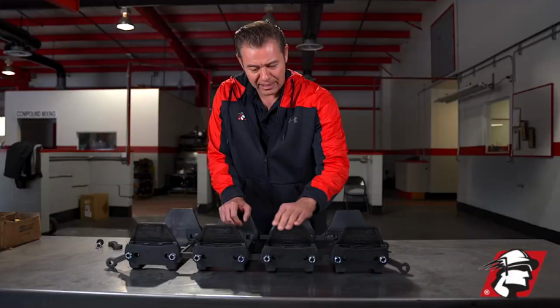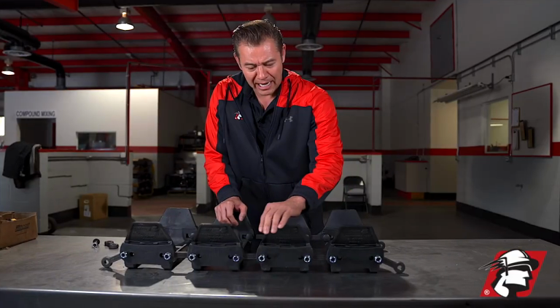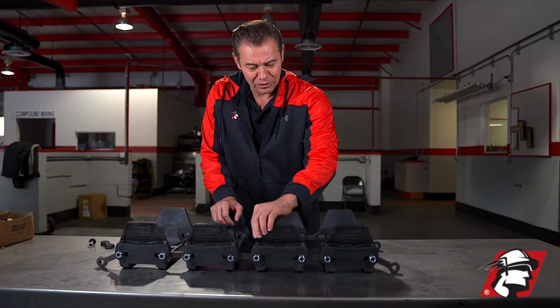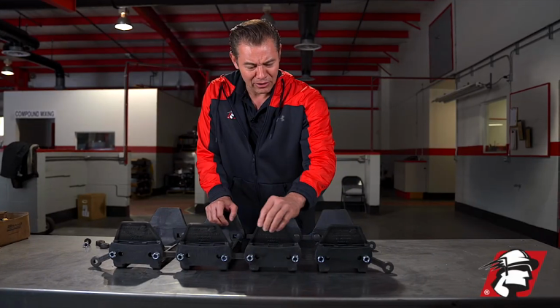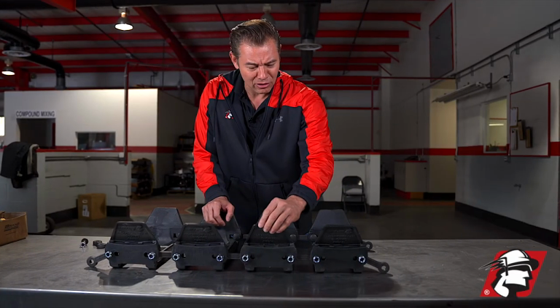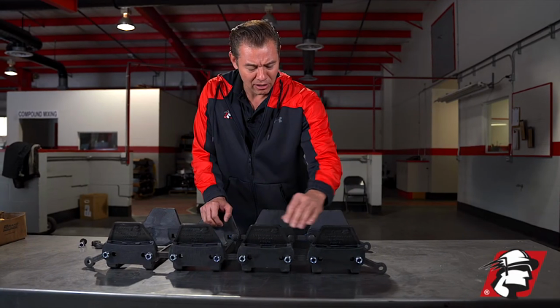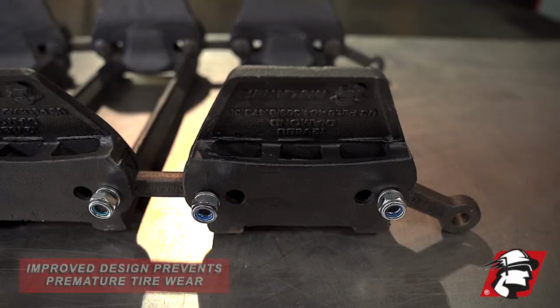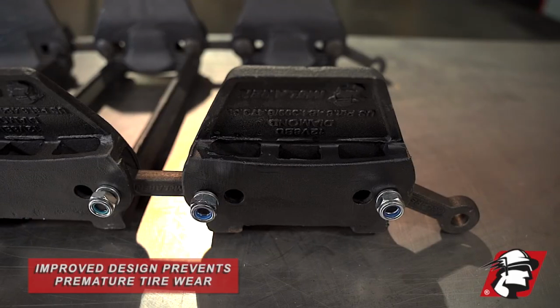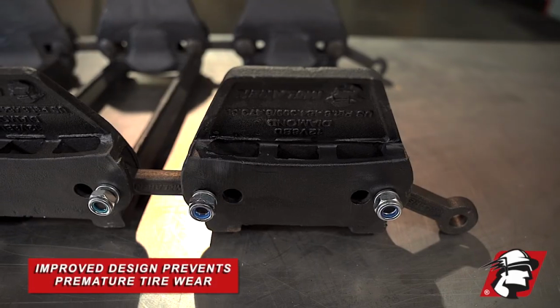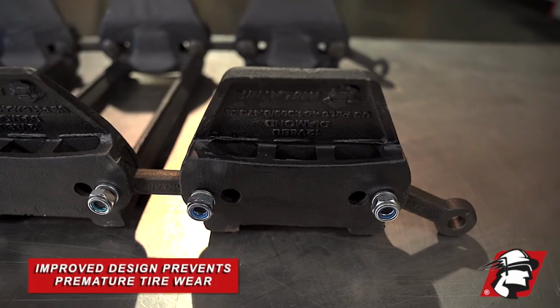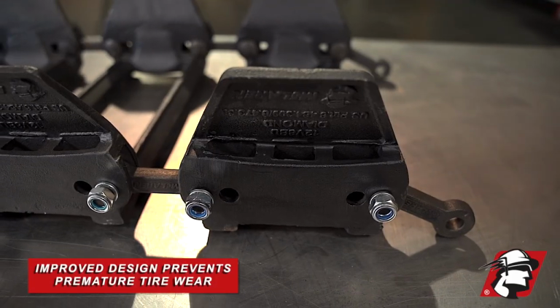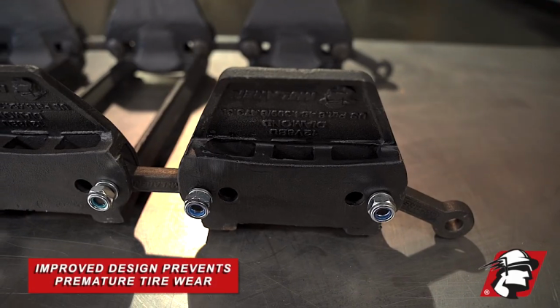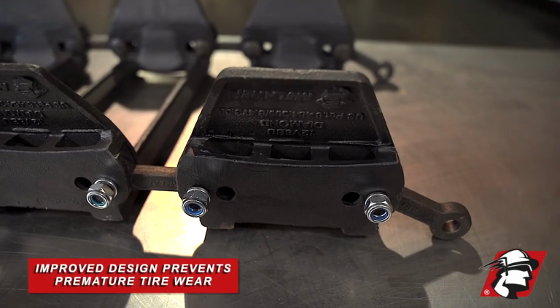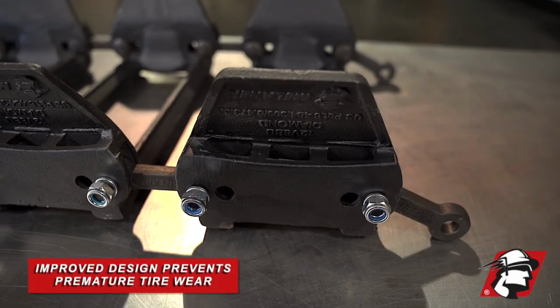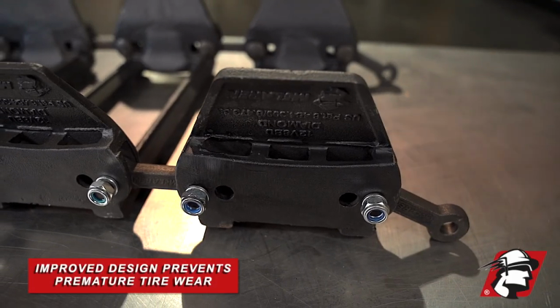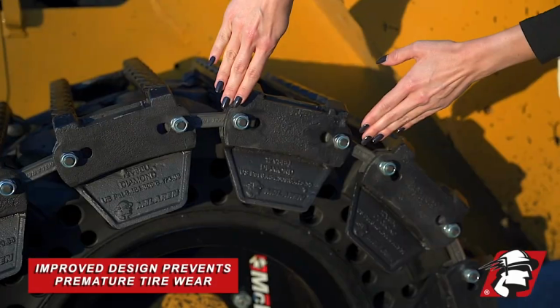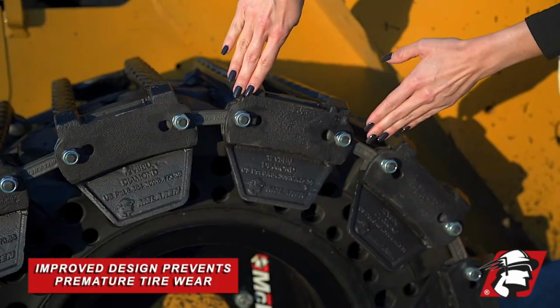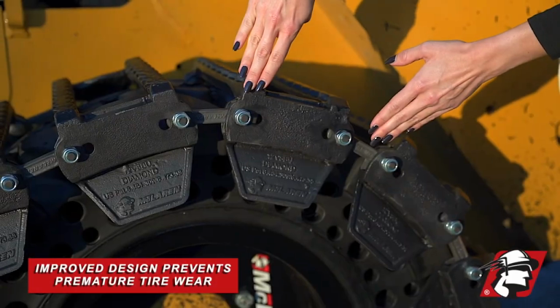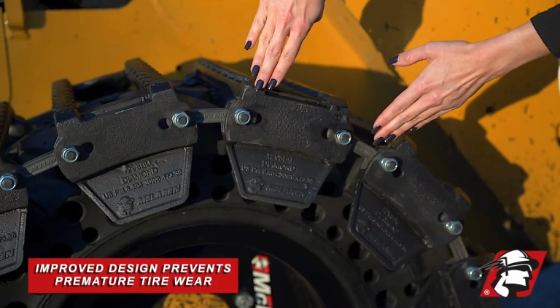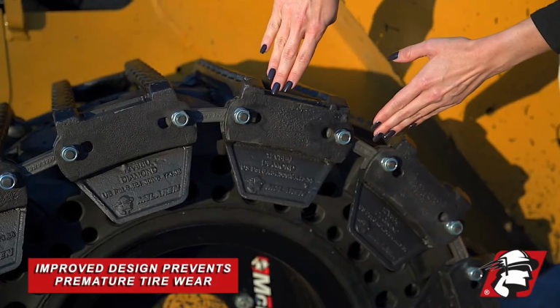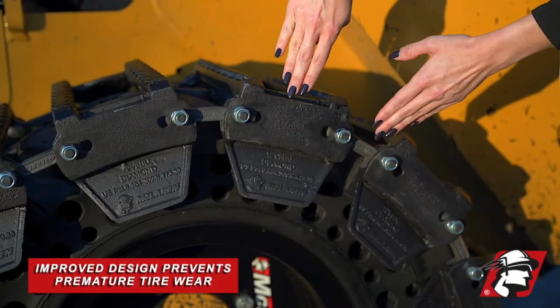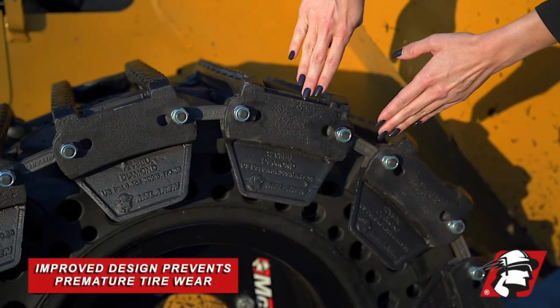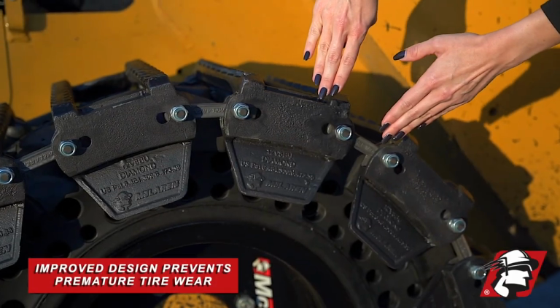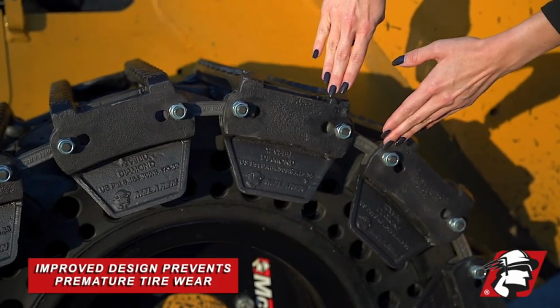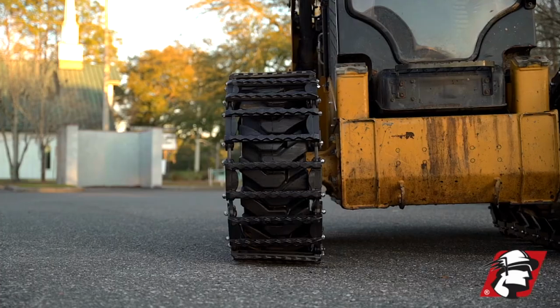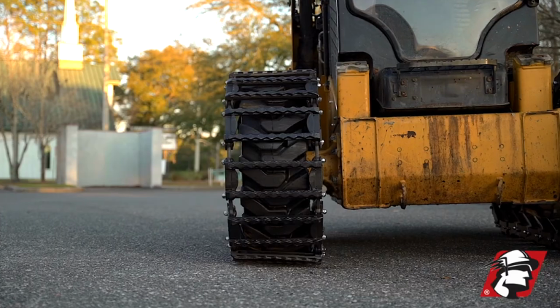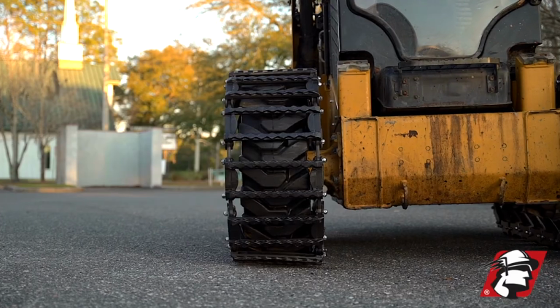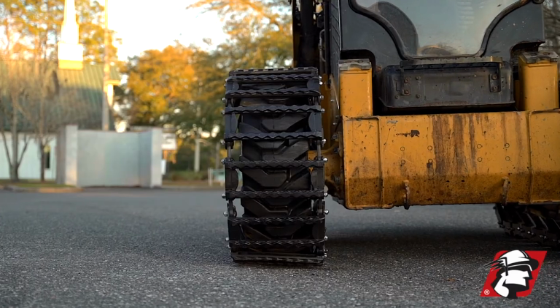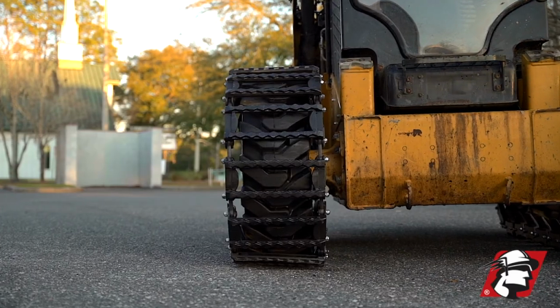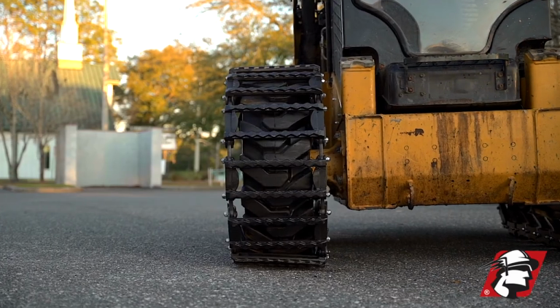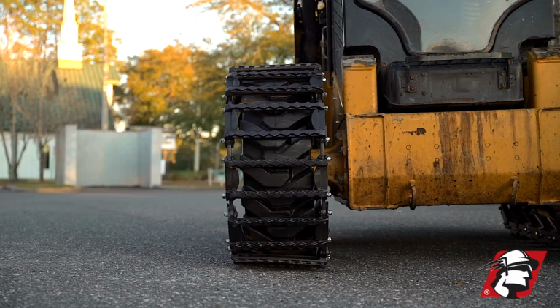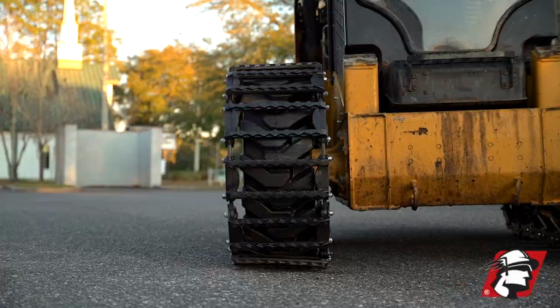The guides are rounded off on each side. We give a good flare — if the flare is too much, they'll detrack, and if it's too little, you get premature wear.